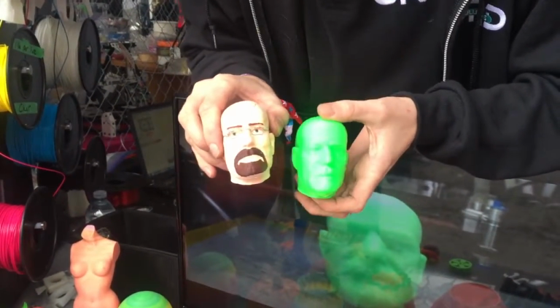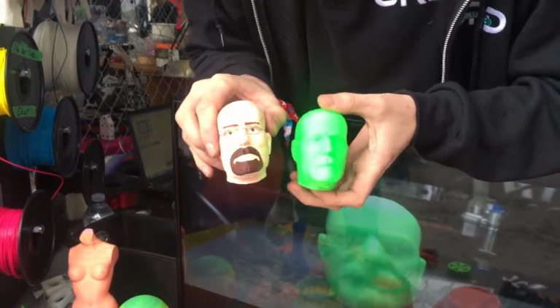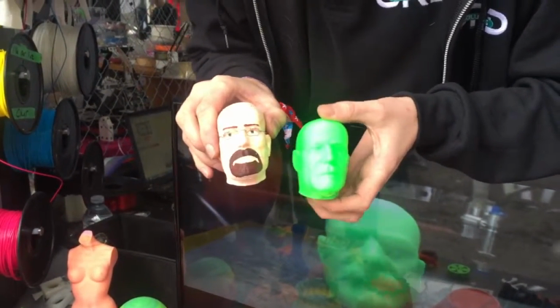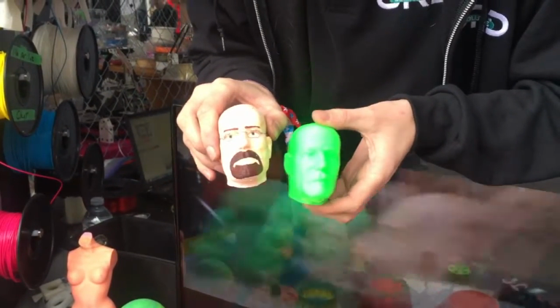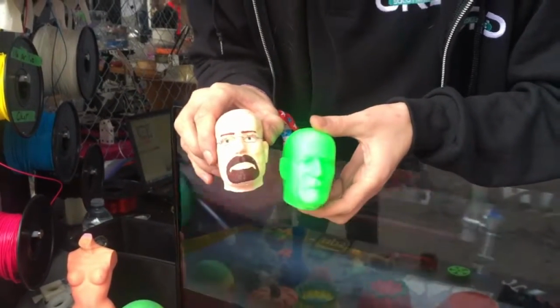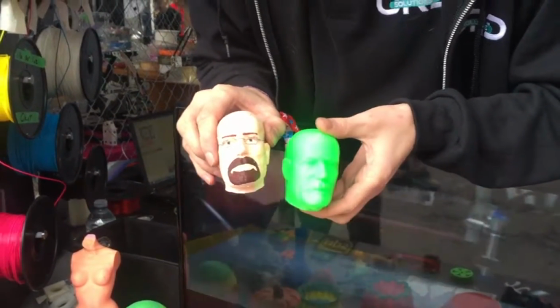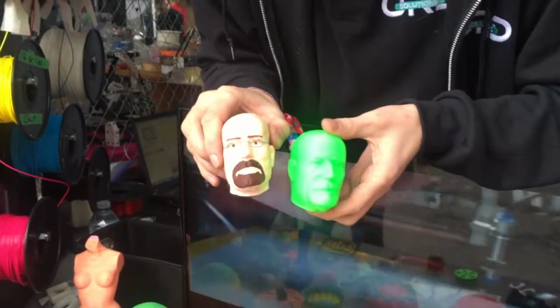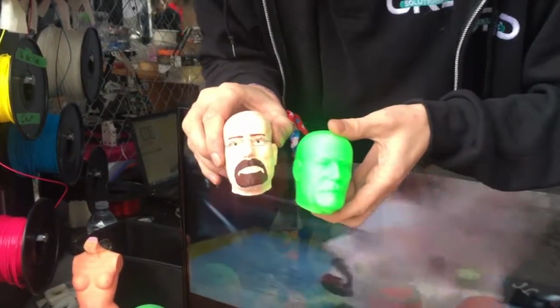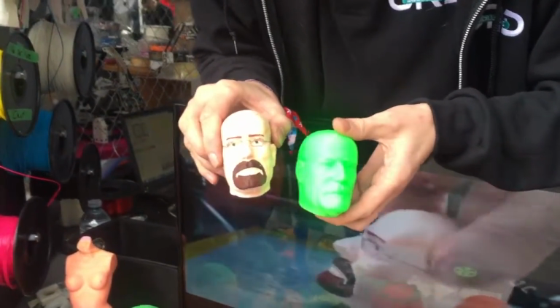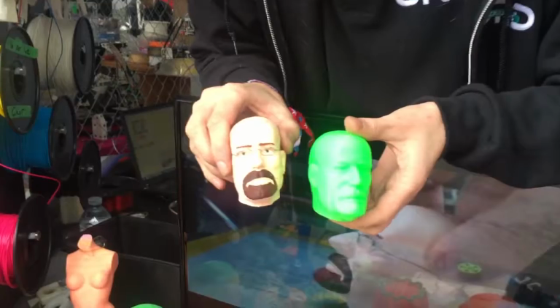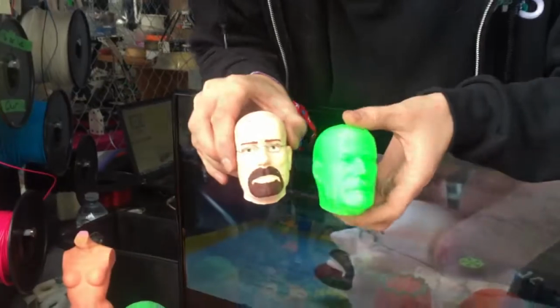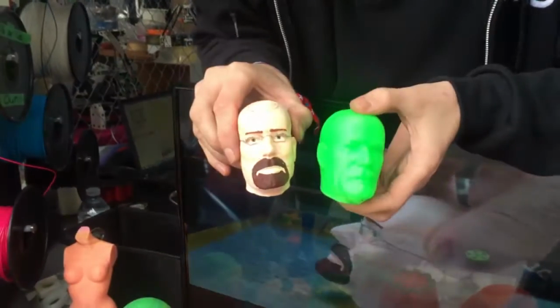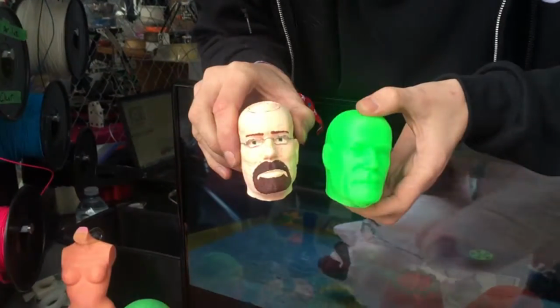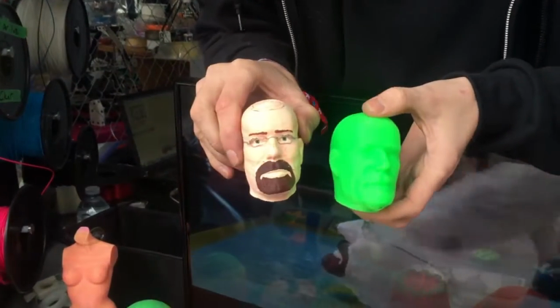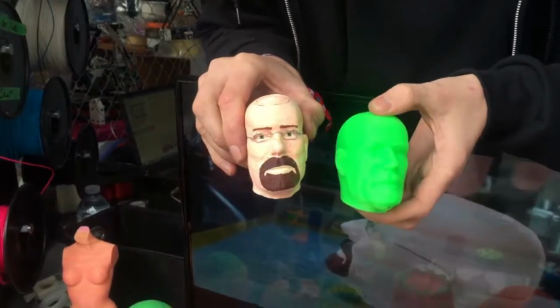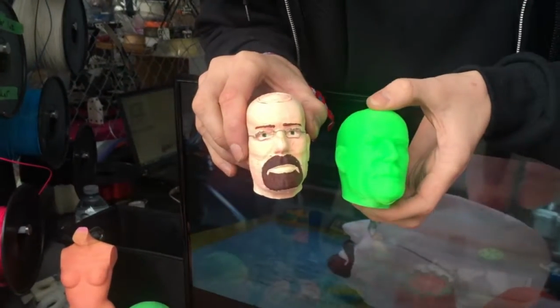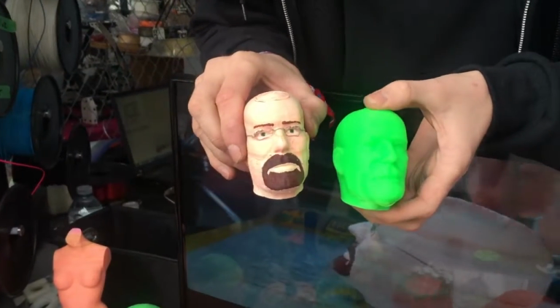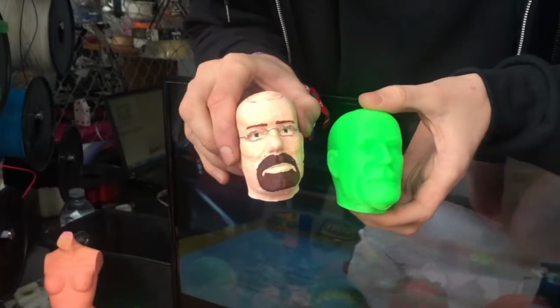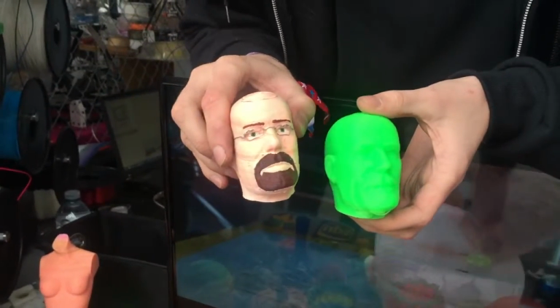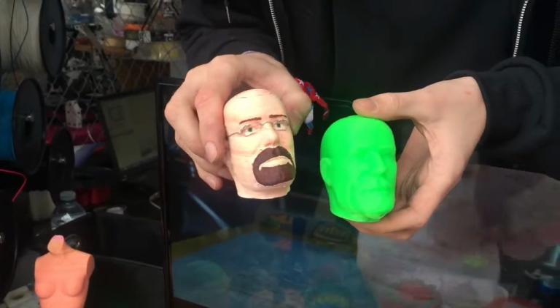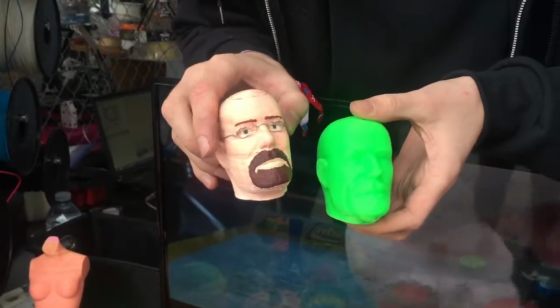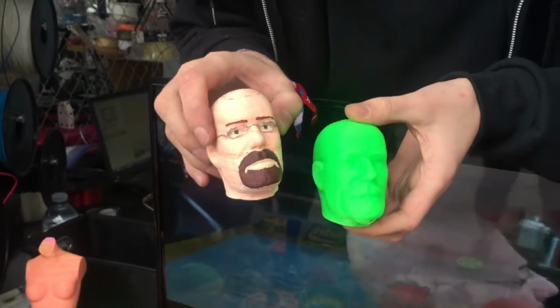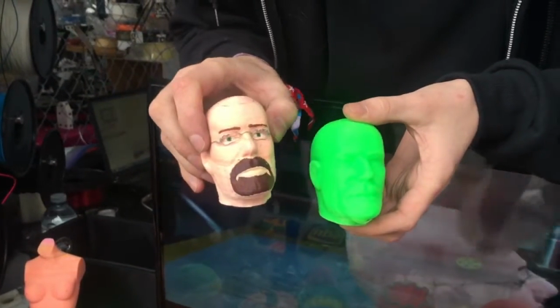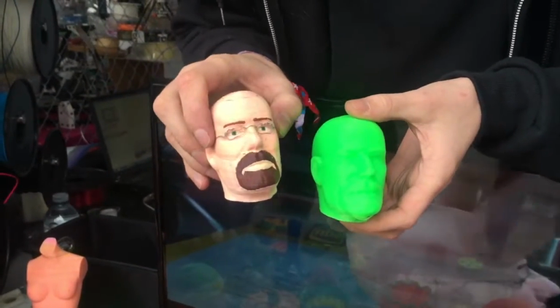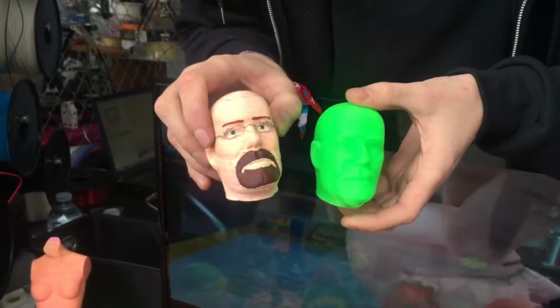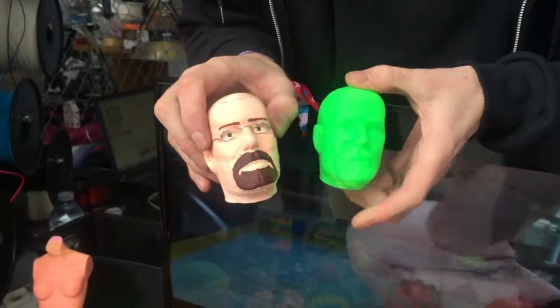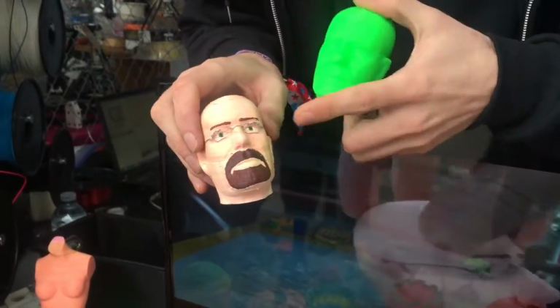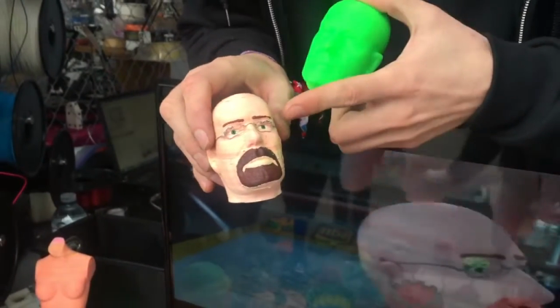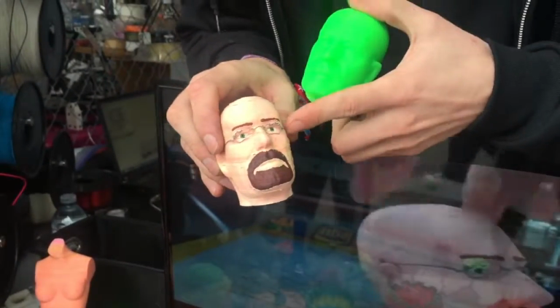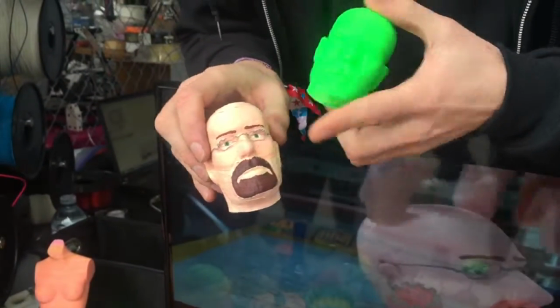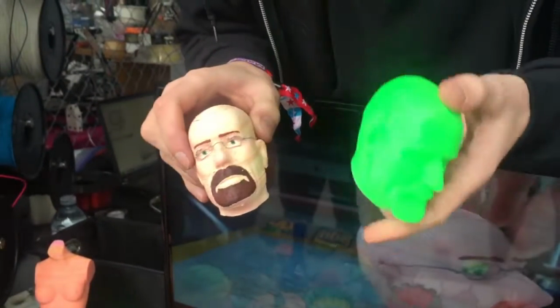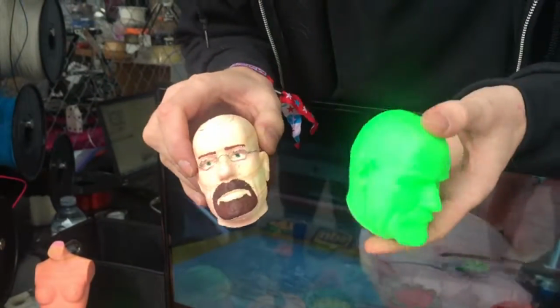Wait, so hang on — that wasn't printed afterwards or painted afterwards? No, it wasn't painted afterwards; the glasses were added.